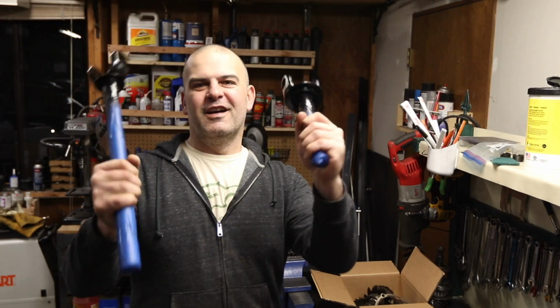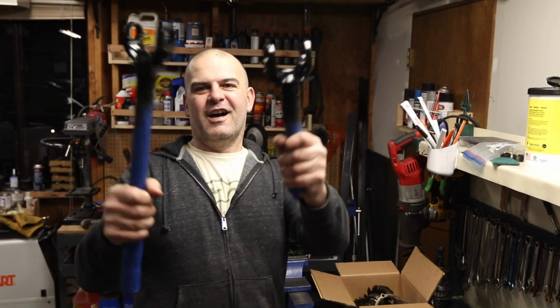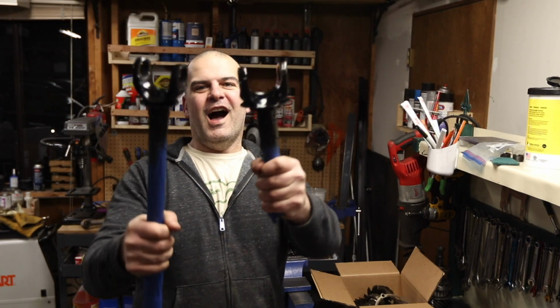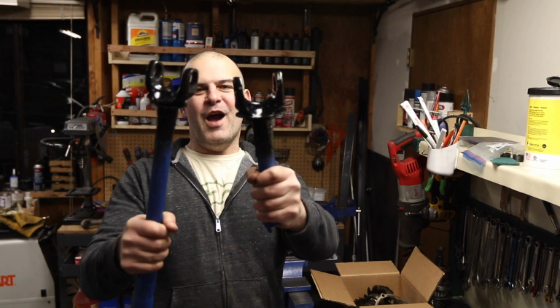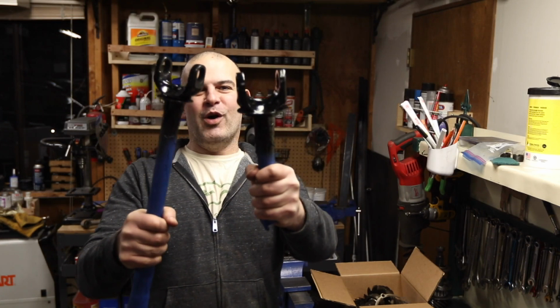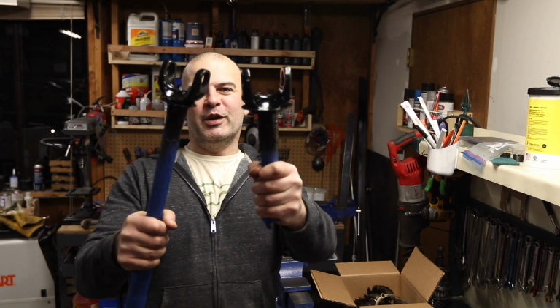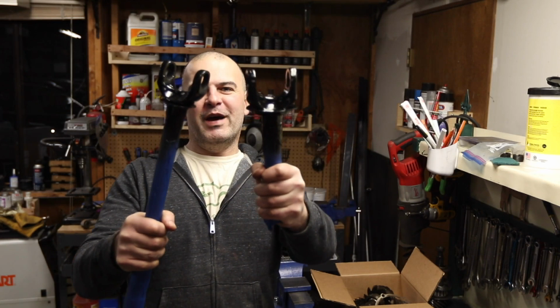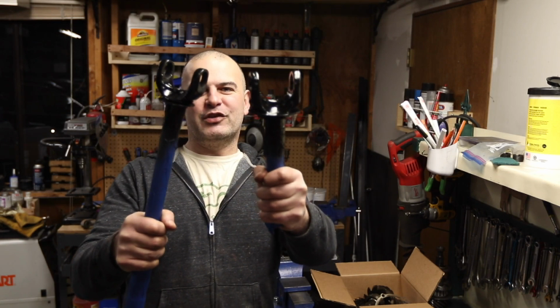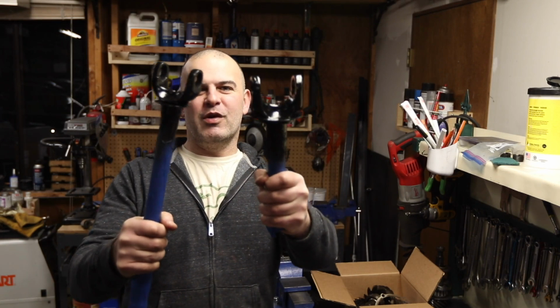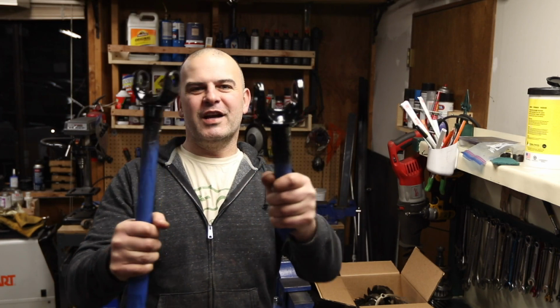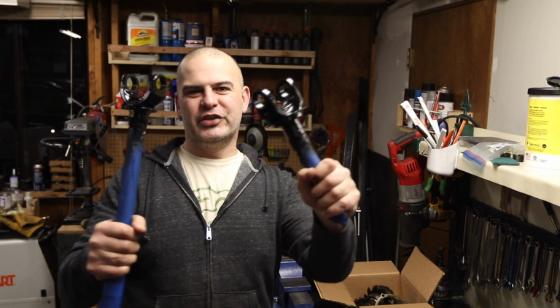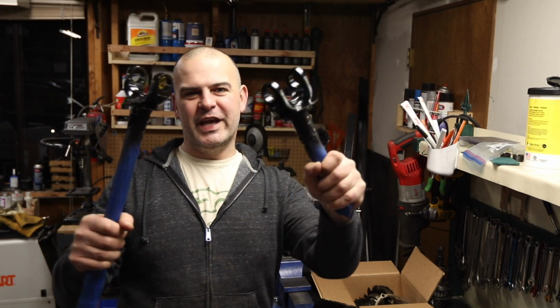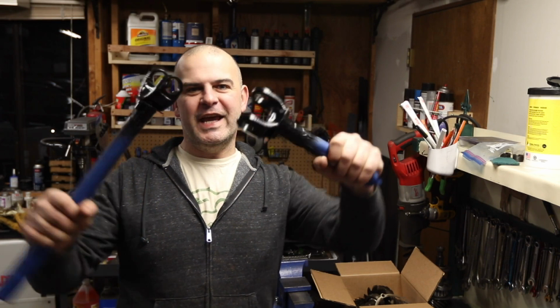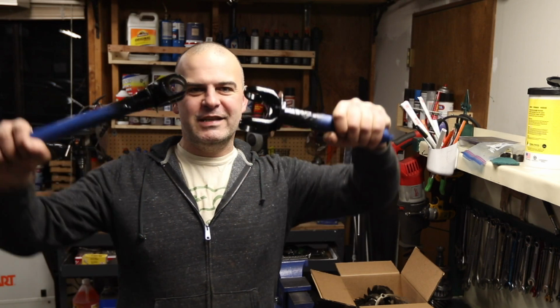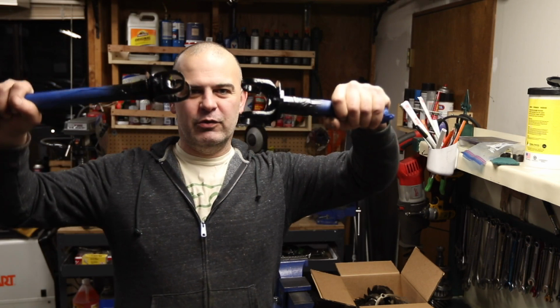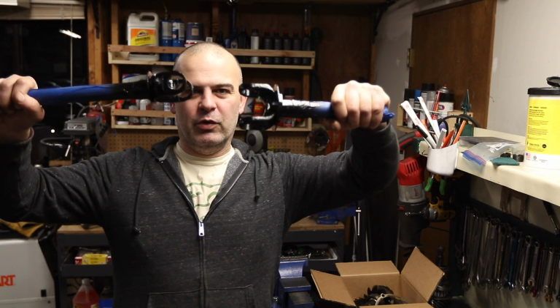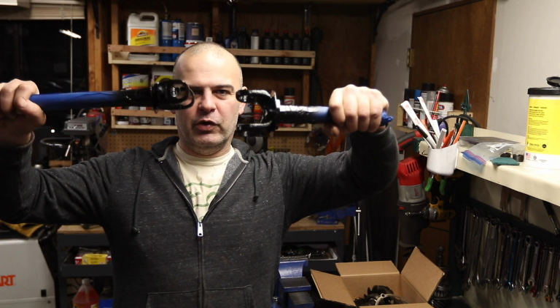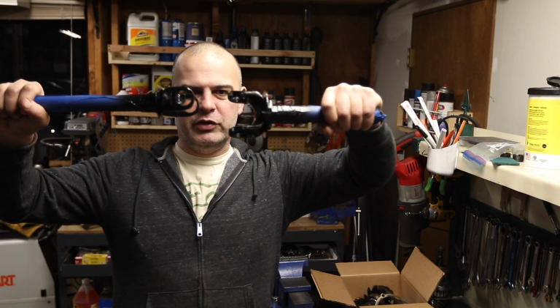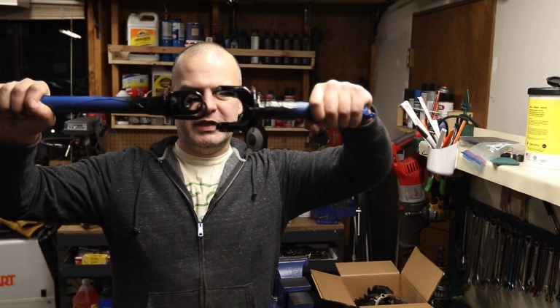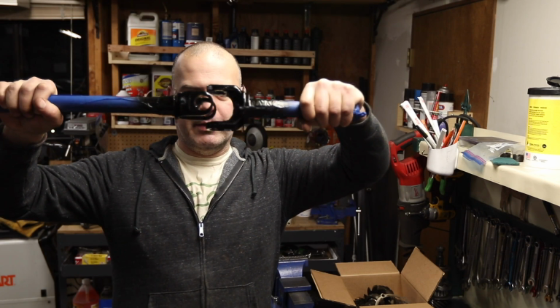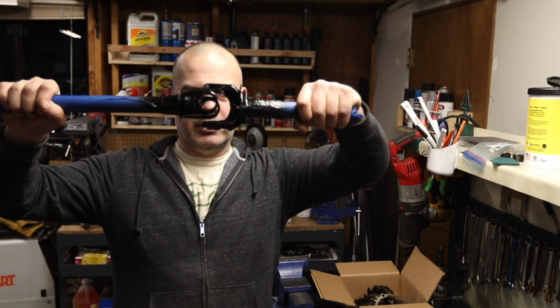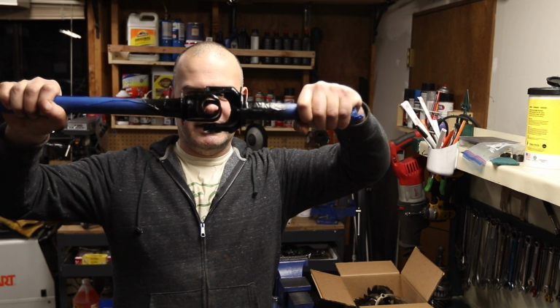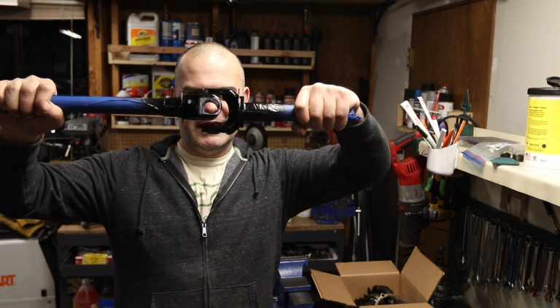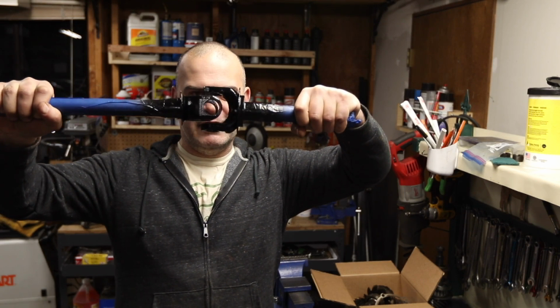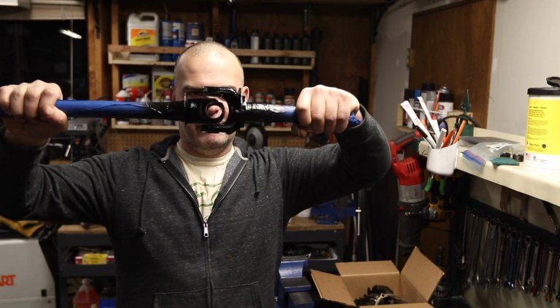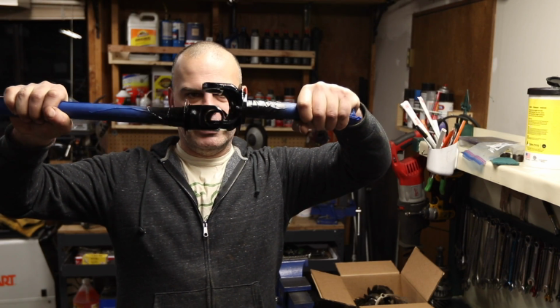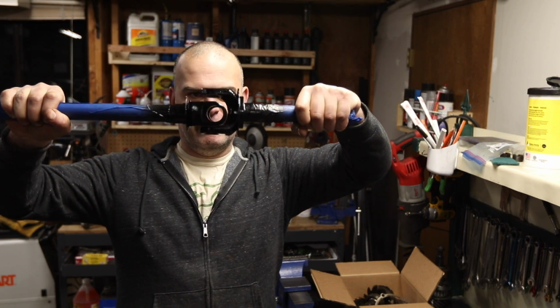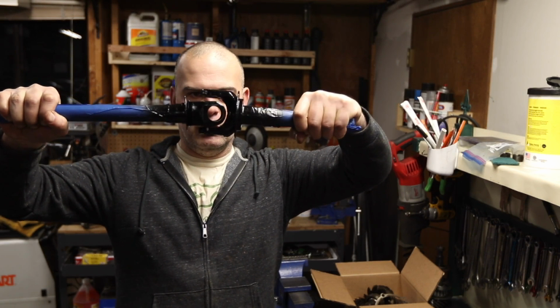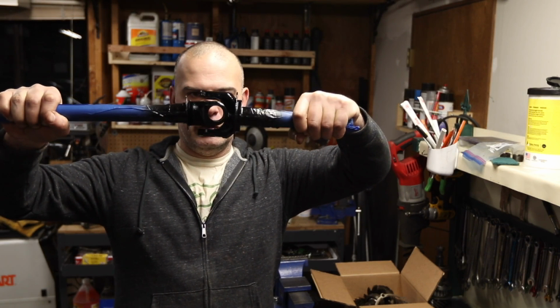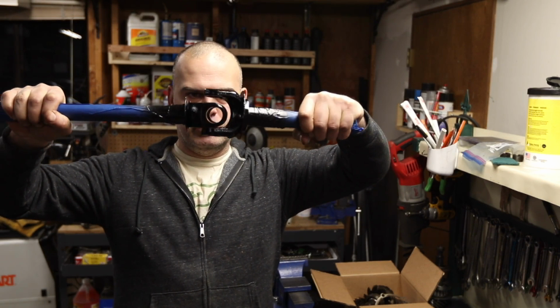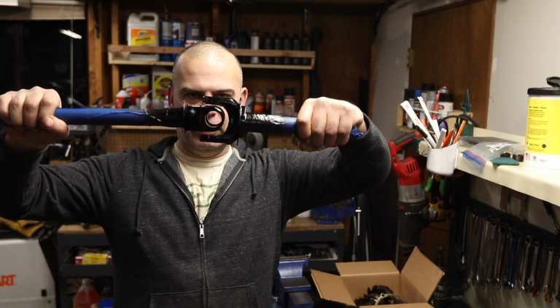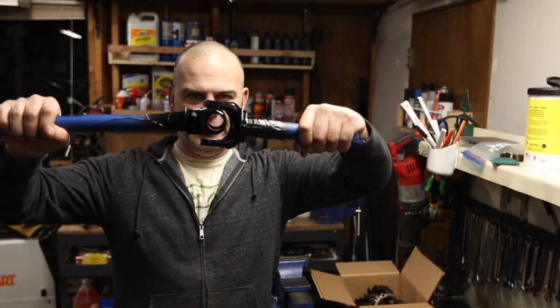Hi, welcome to Matt's Garage. Today, we're going to assemble a Dana 44 U-Joint.